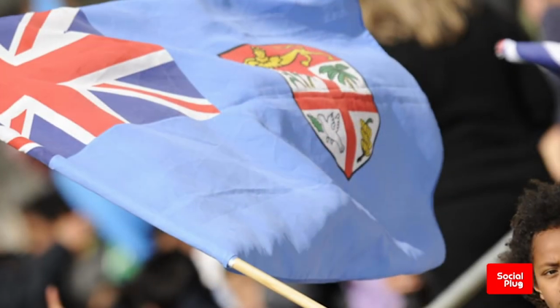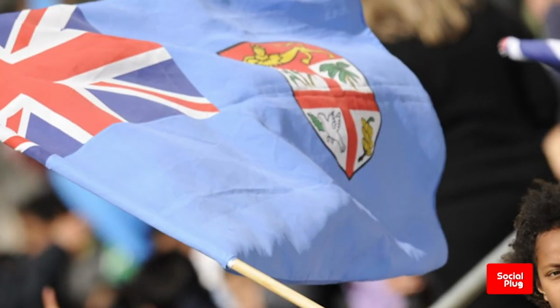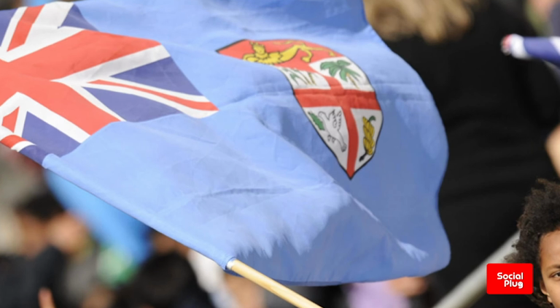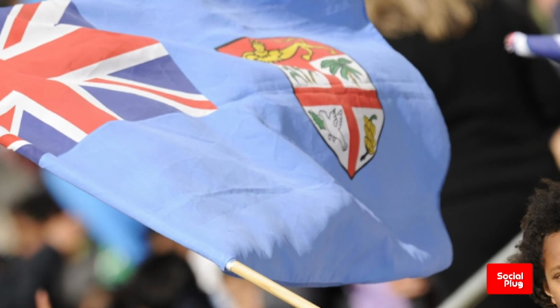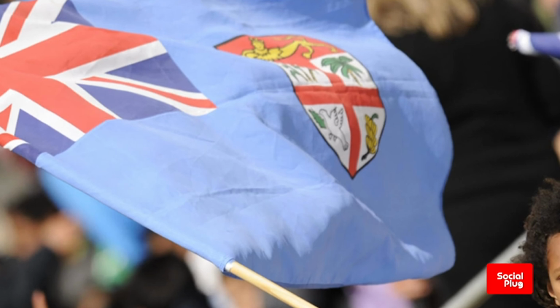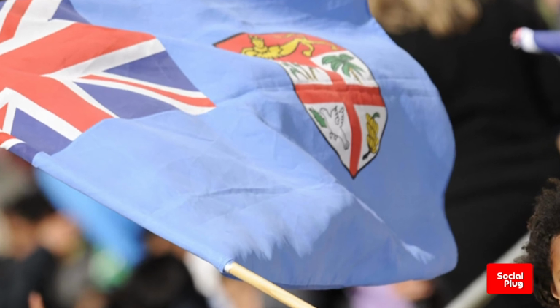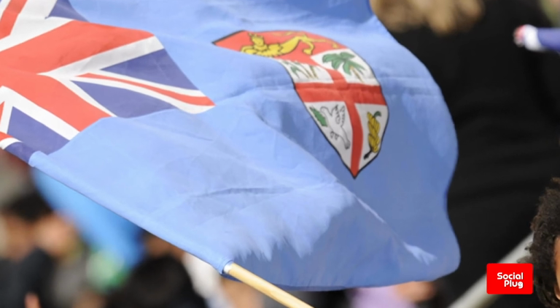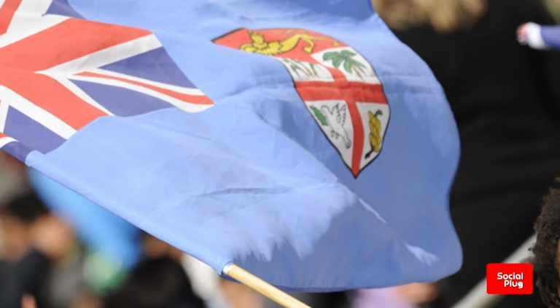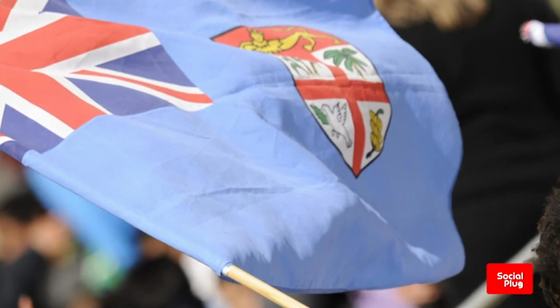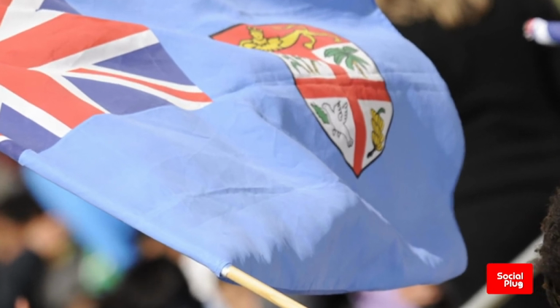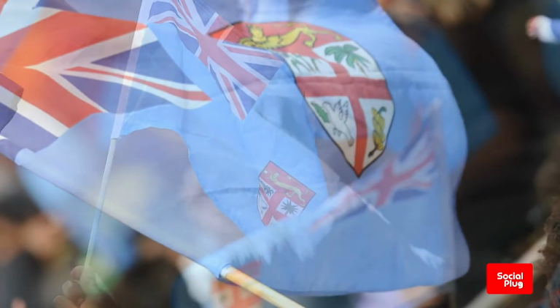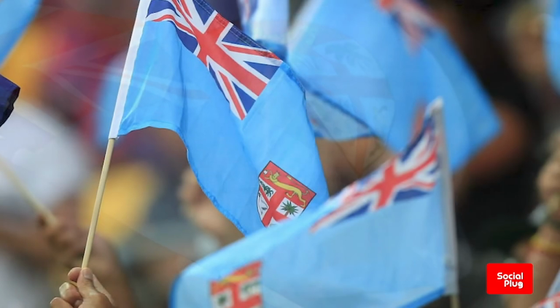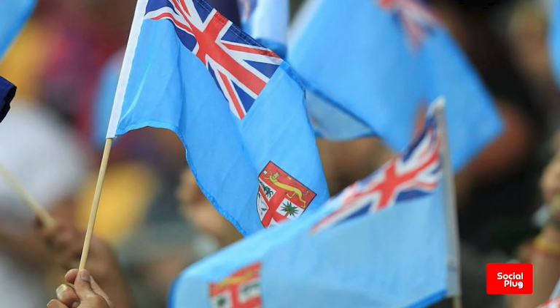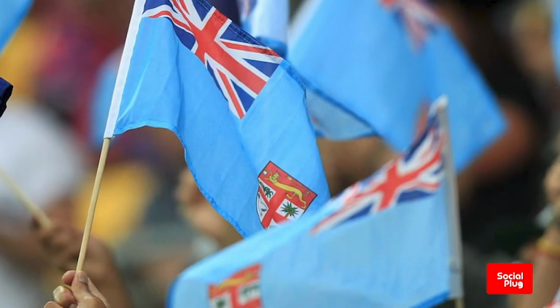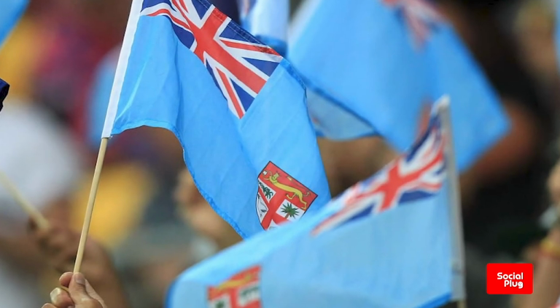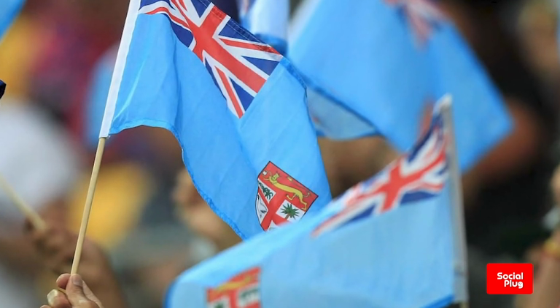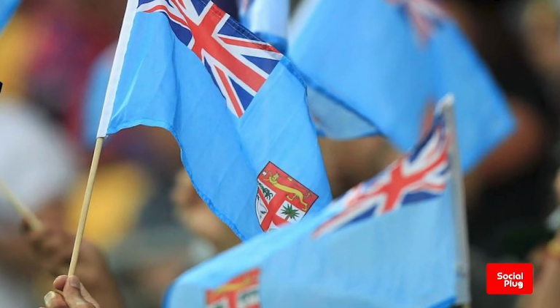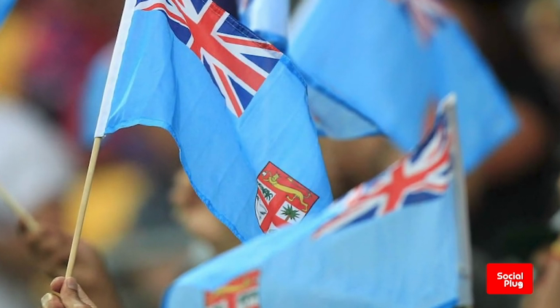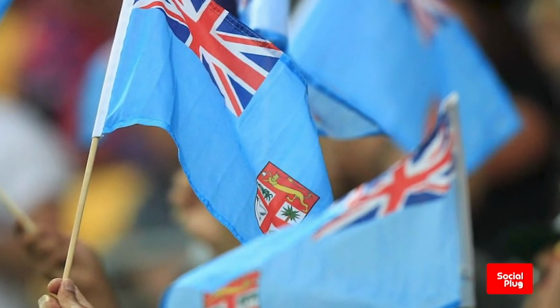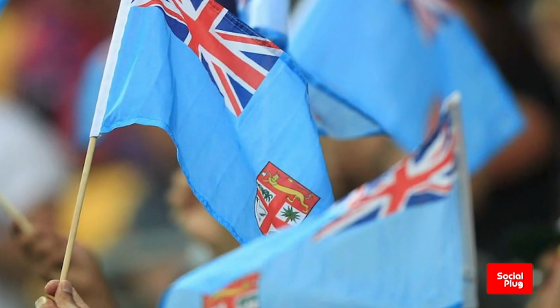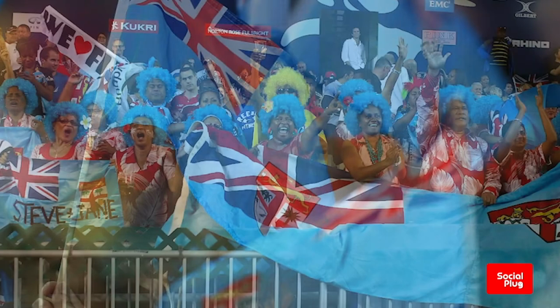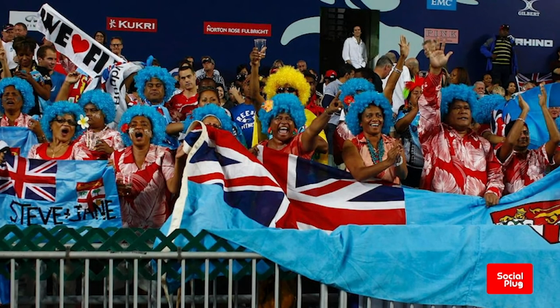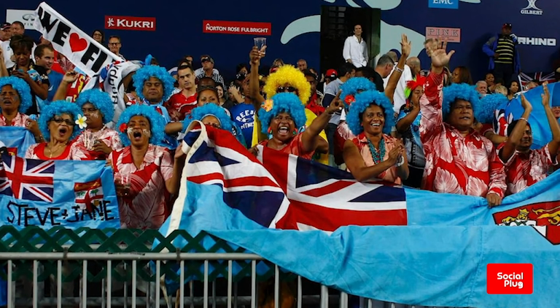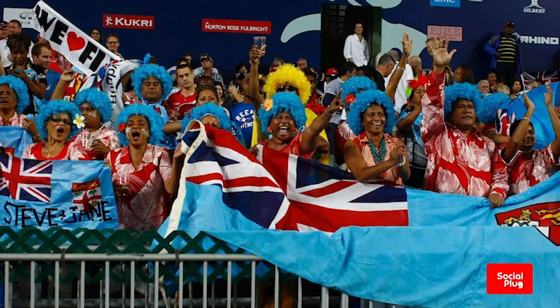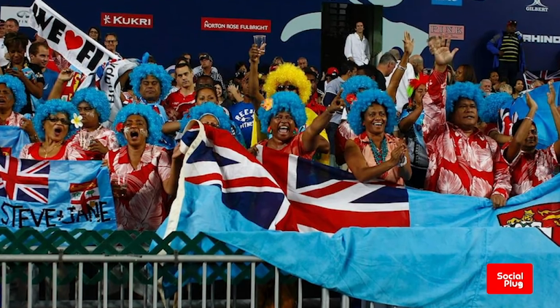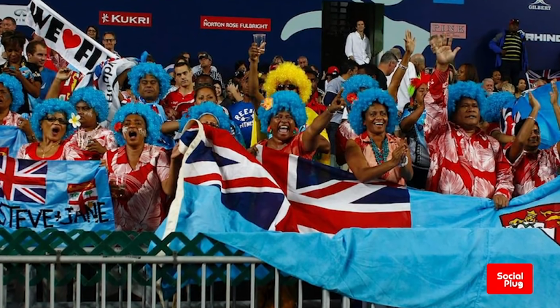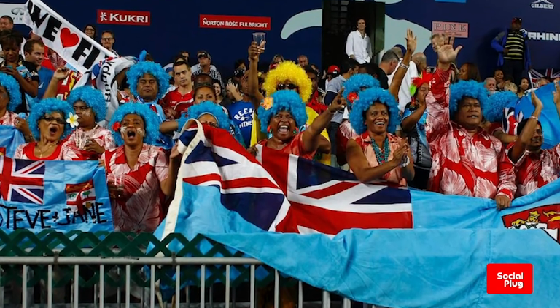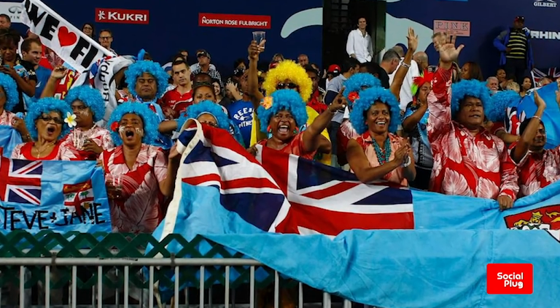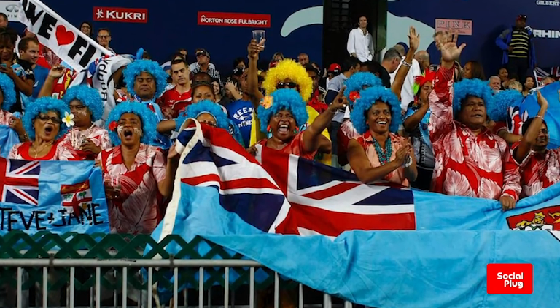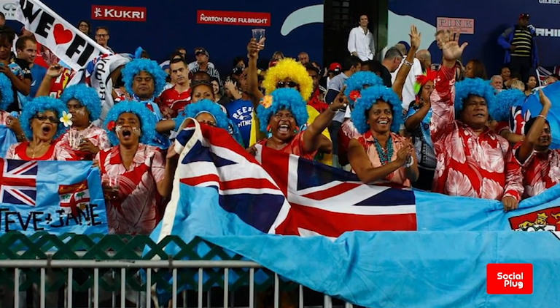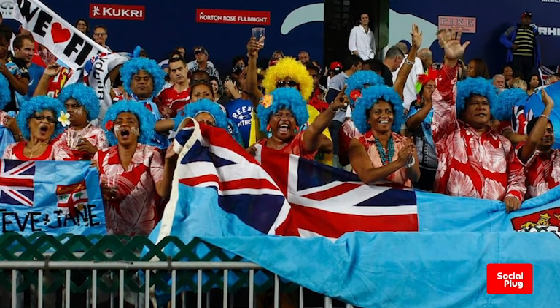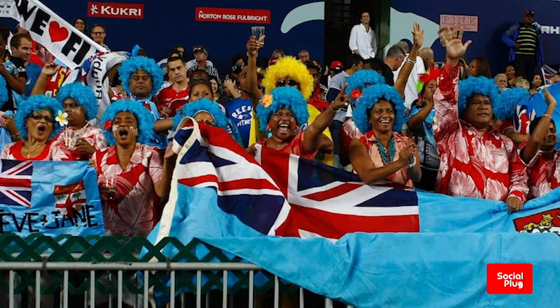So the next time you spot a Fijian flag, be sure to examine it for a moment to see if you can pick up all the distinct features.